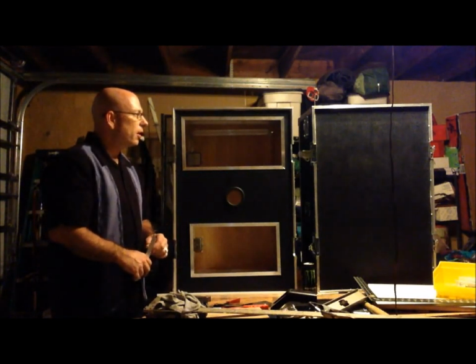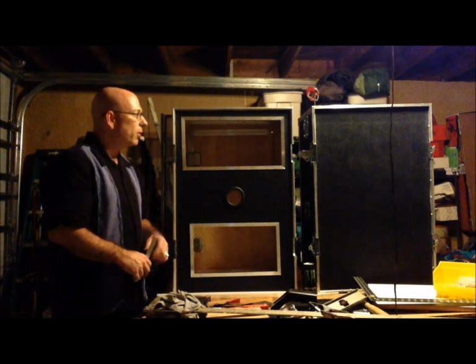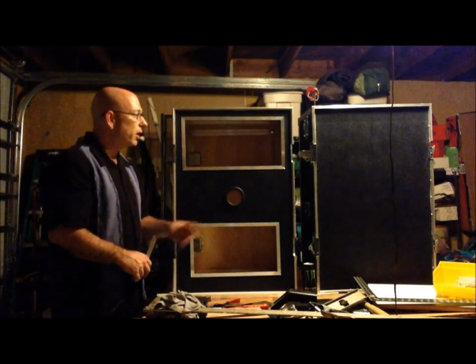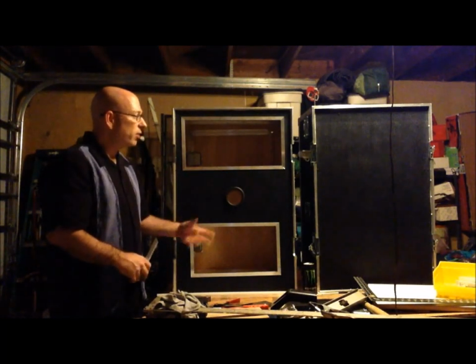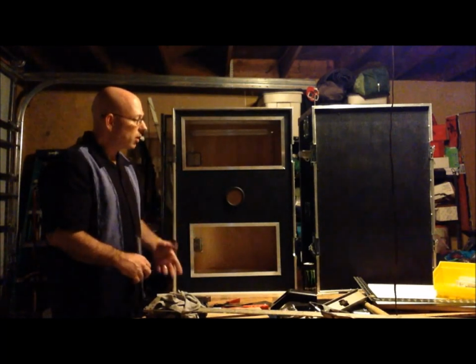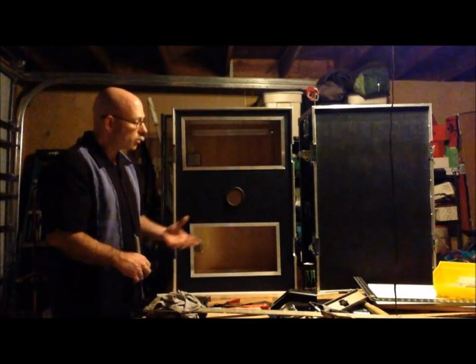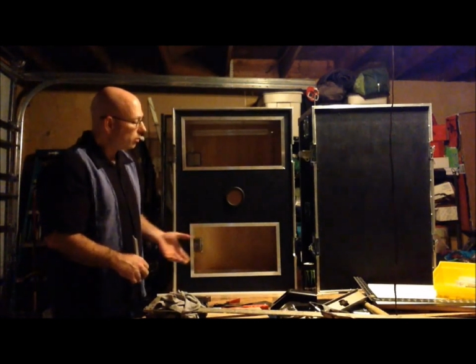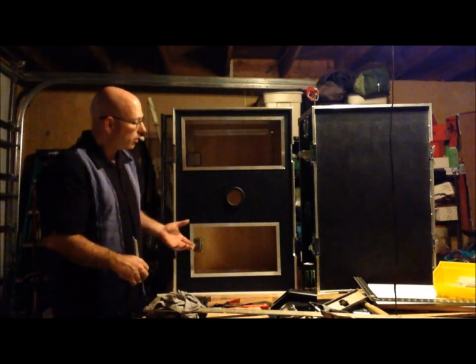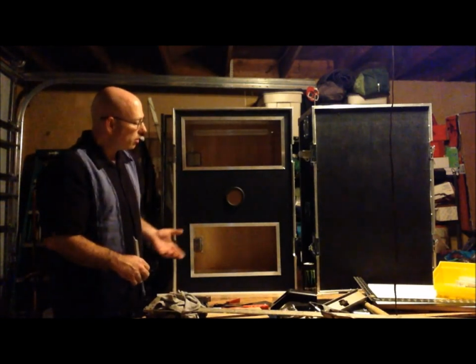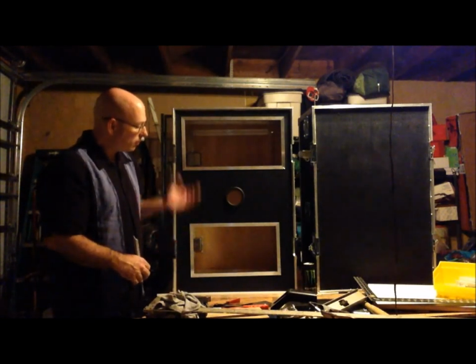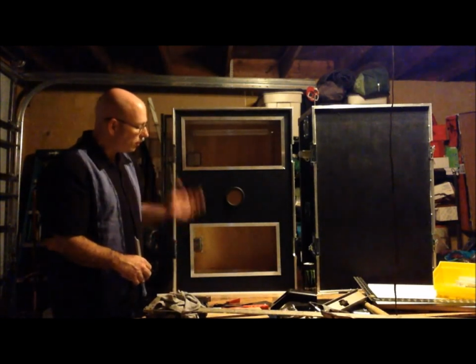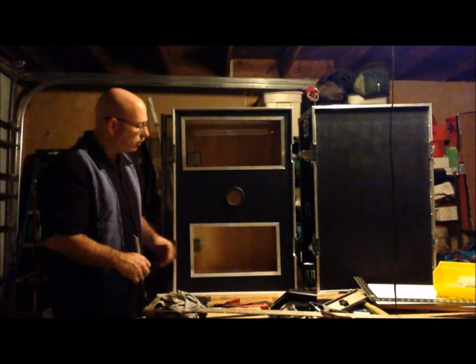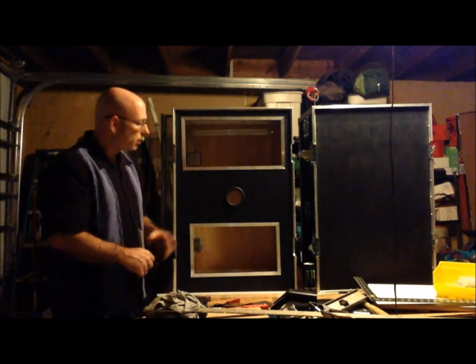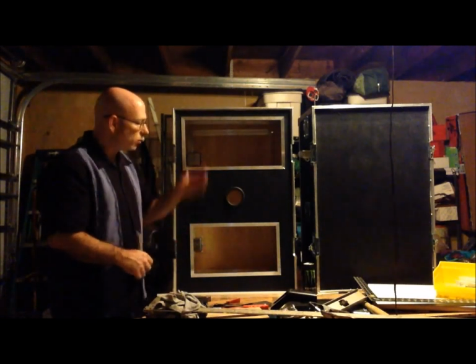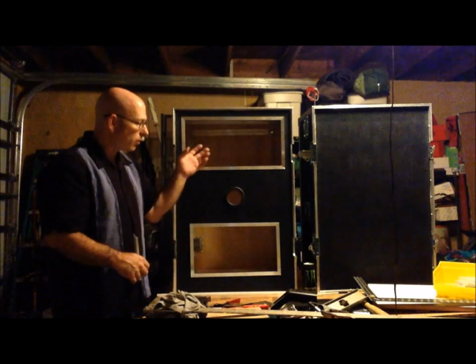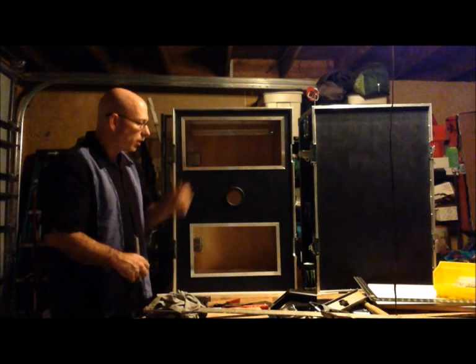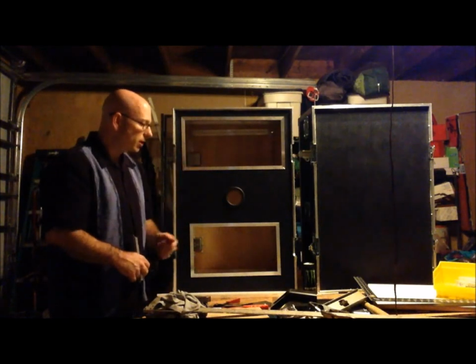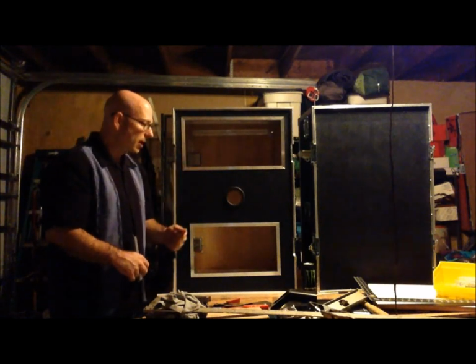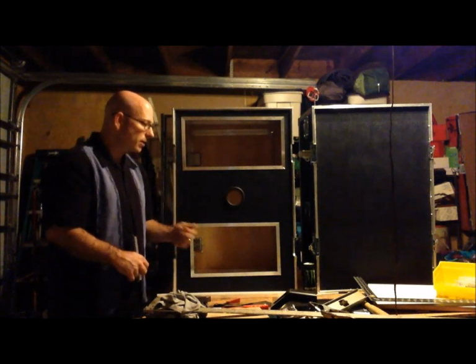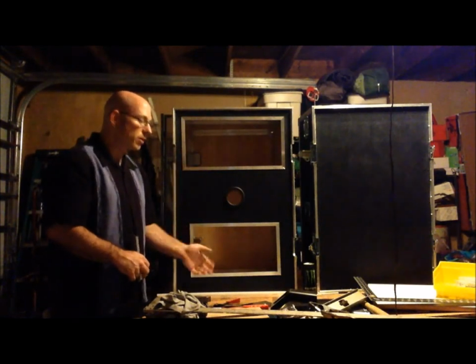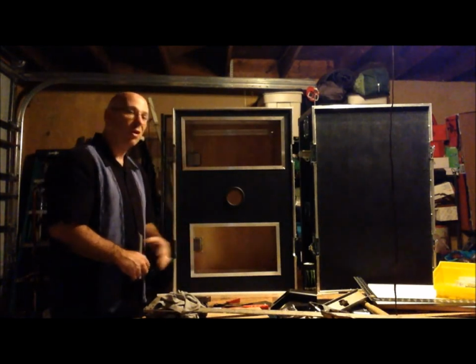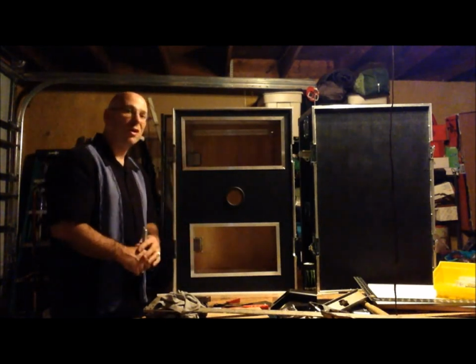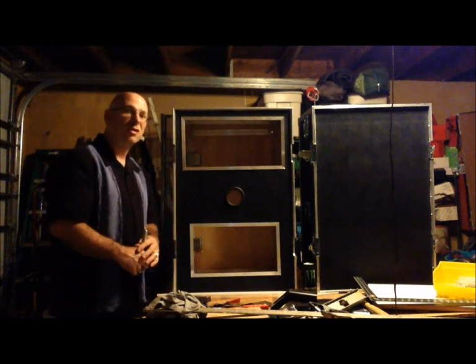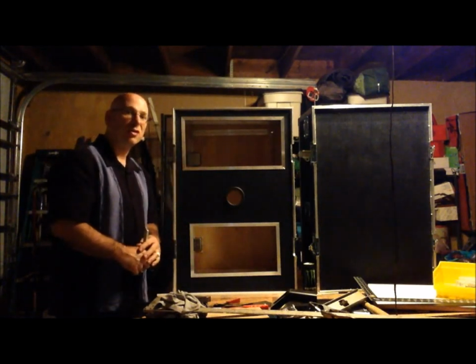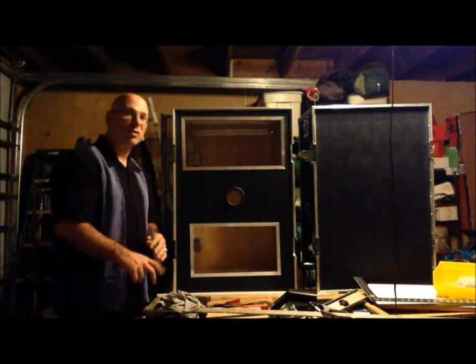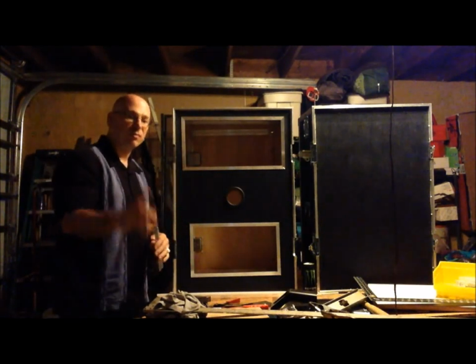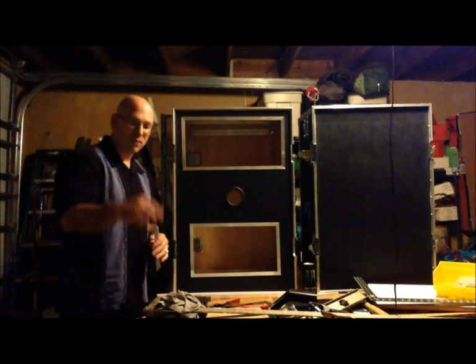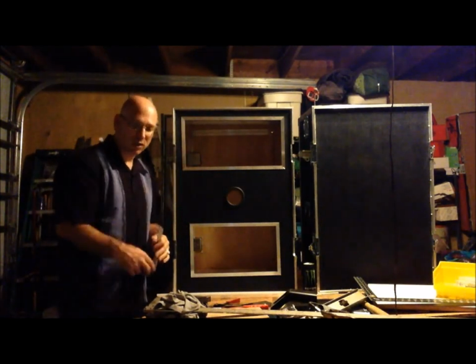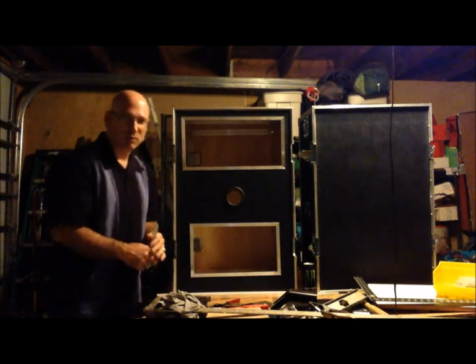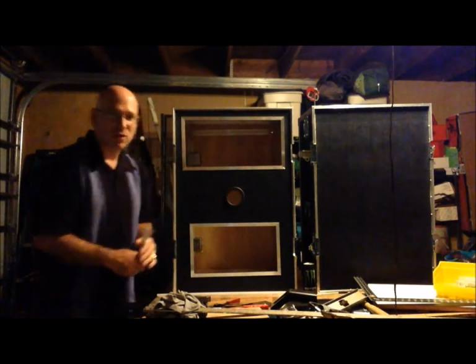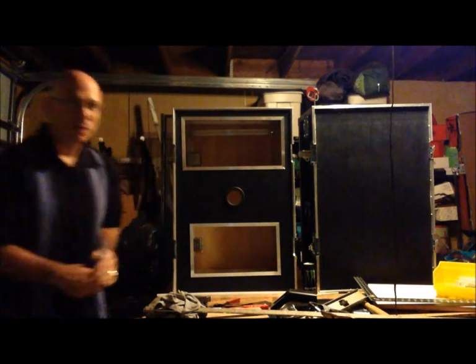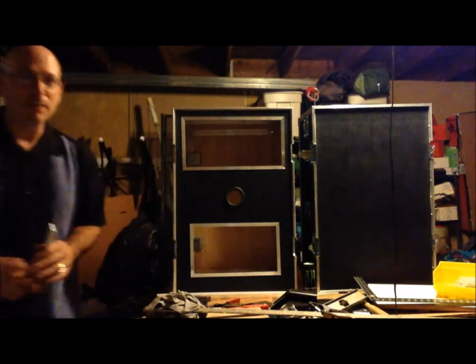In my next video I'll show you what the view is with the plexiglass as well as the touch screen. Thank you. See you again.